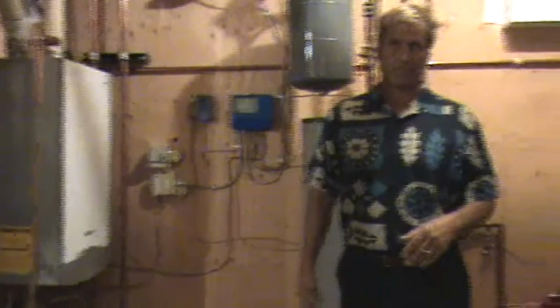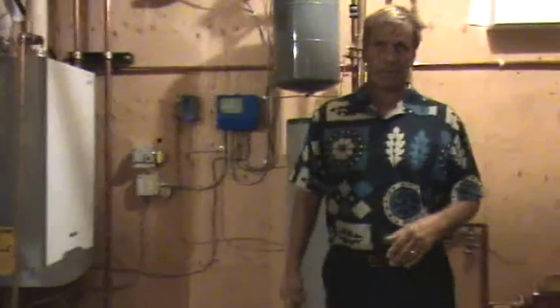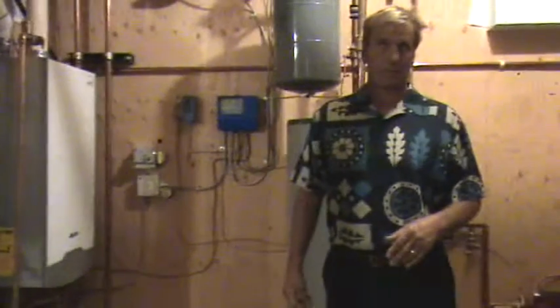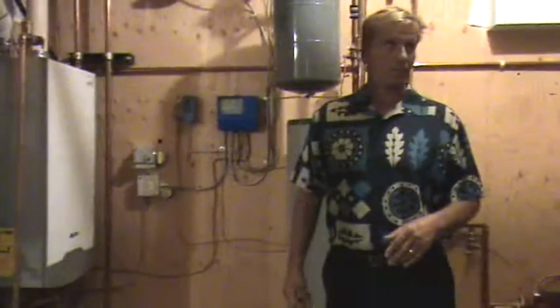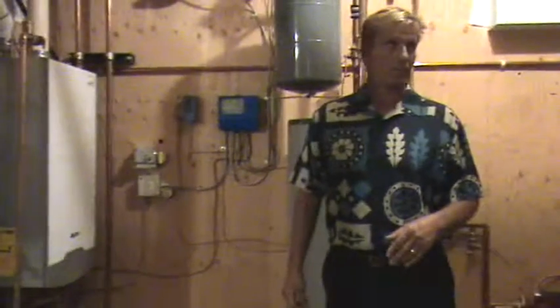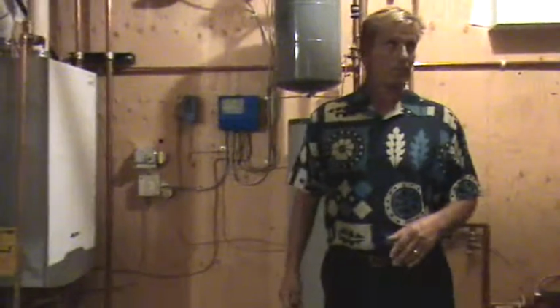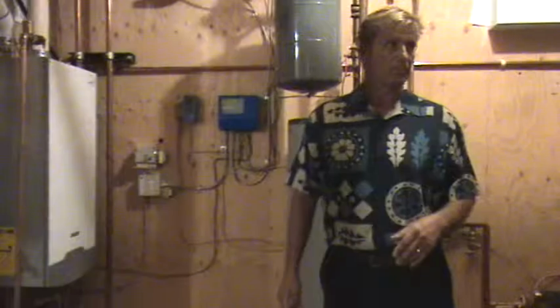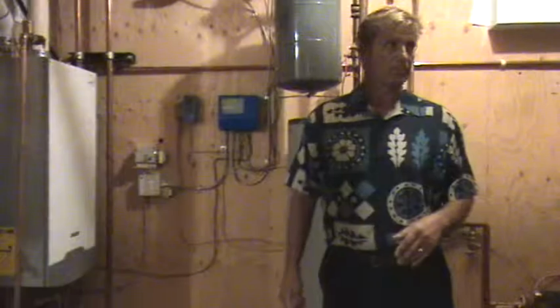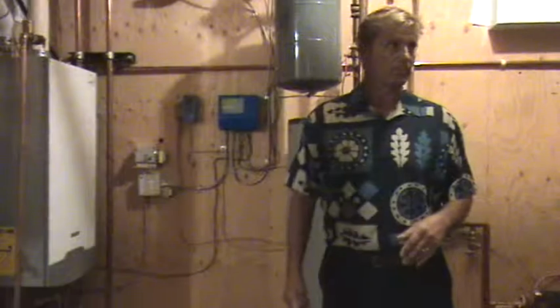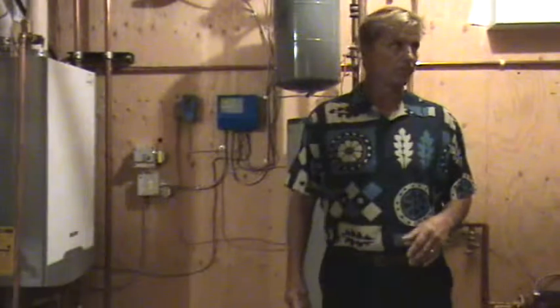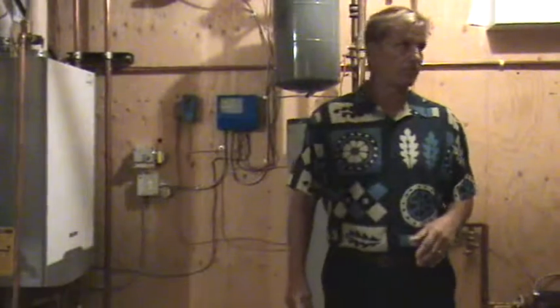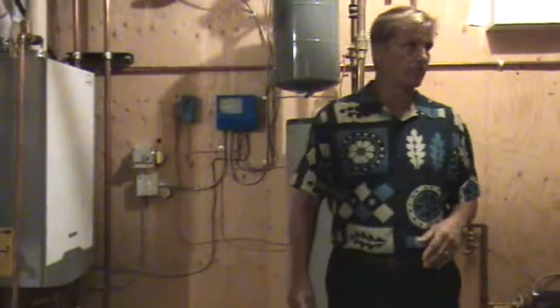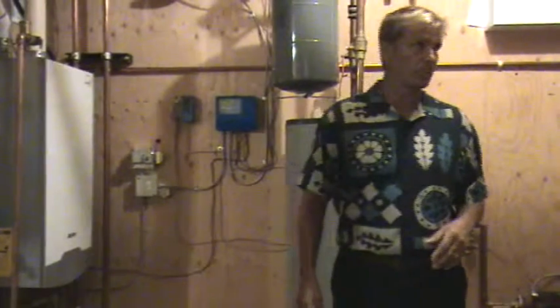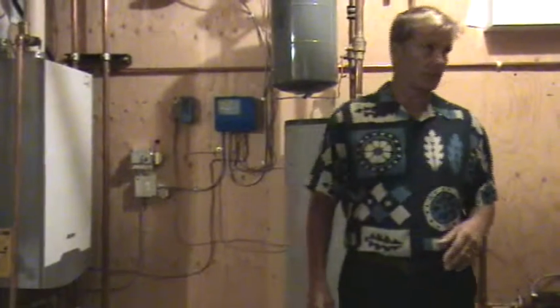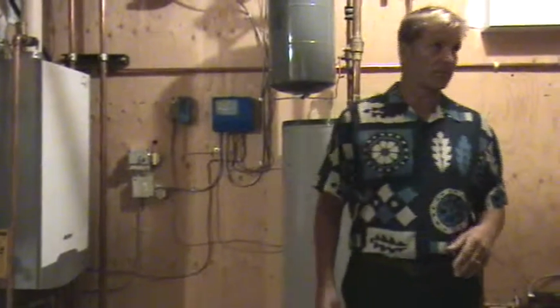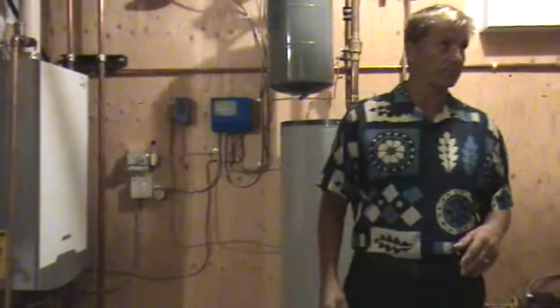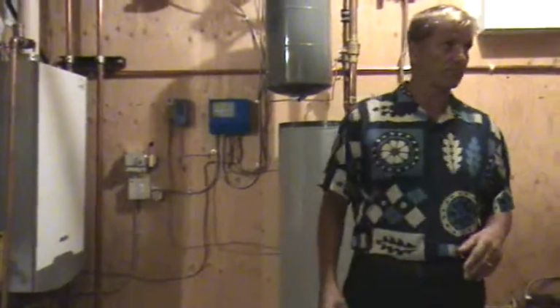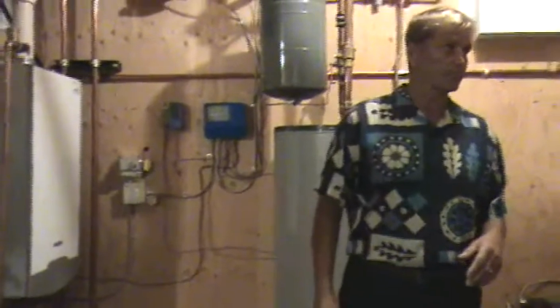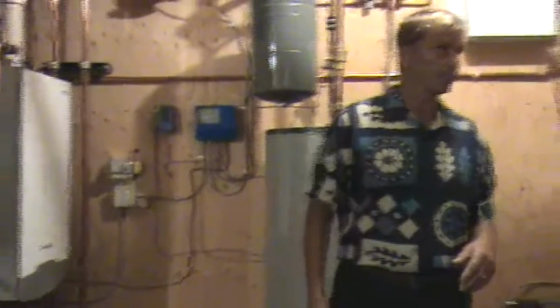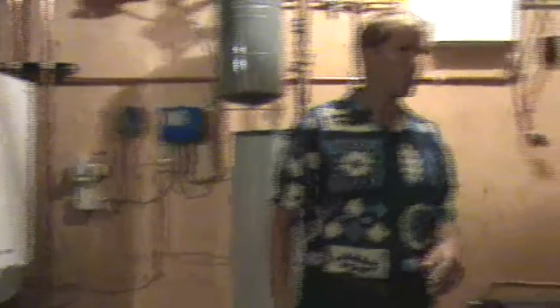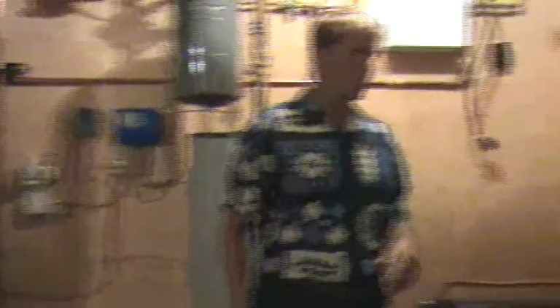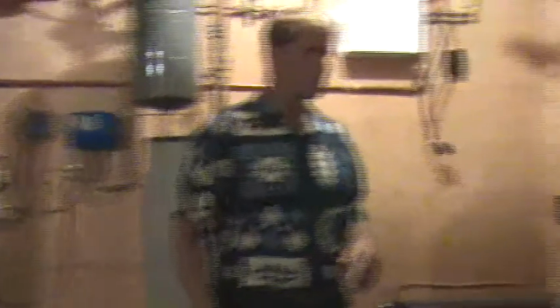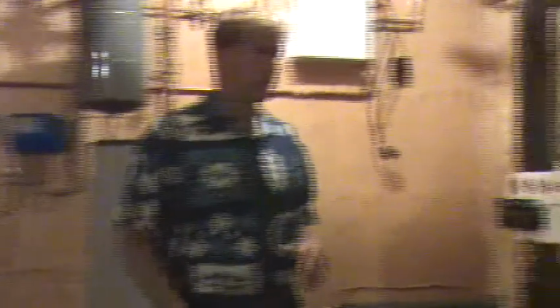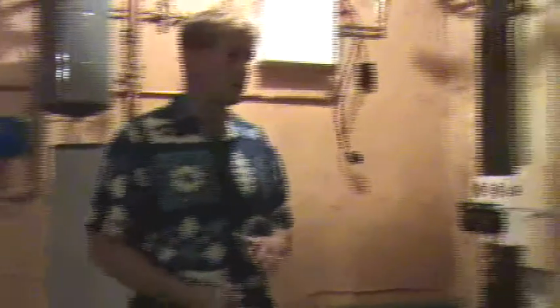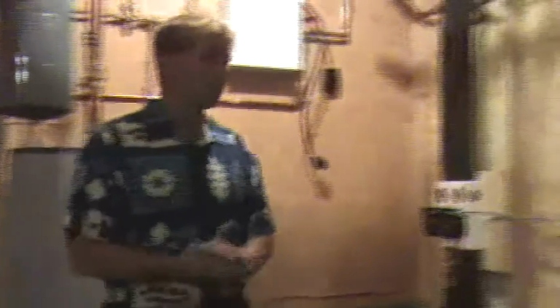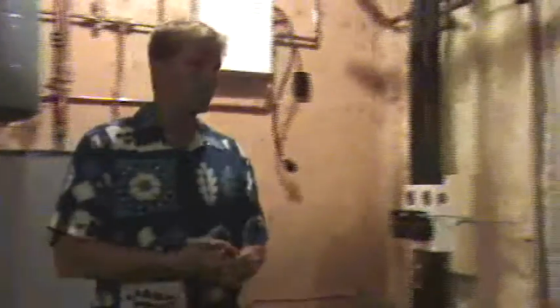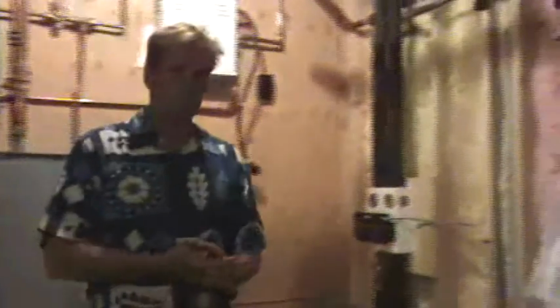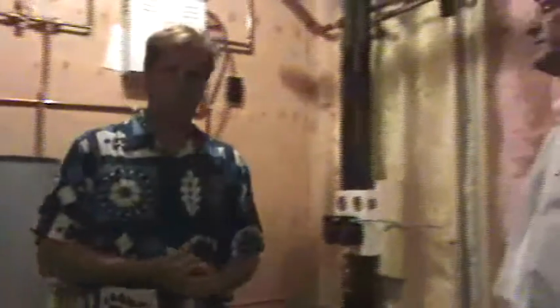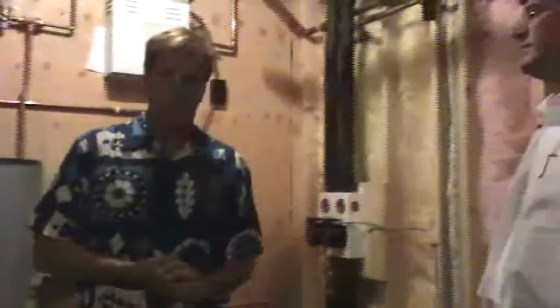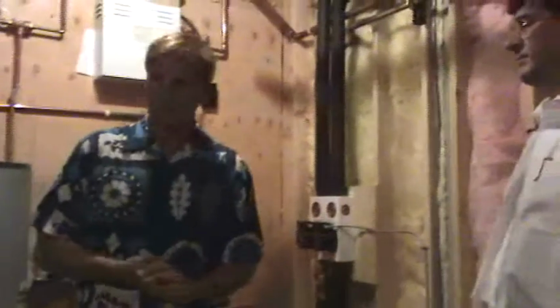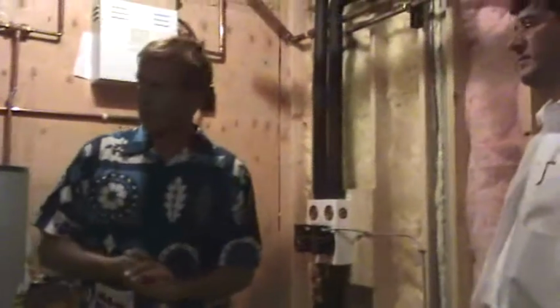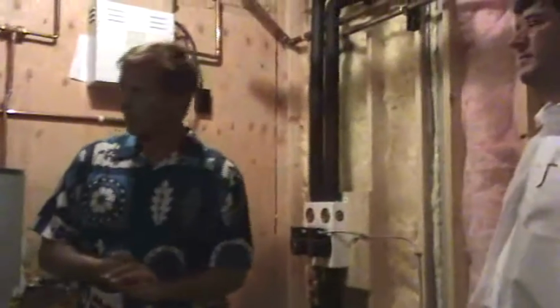Has the boiler ever kicked on? Yes, so far it has.